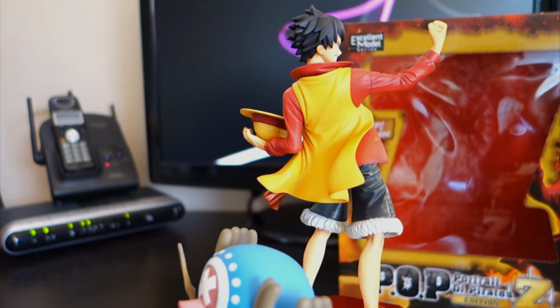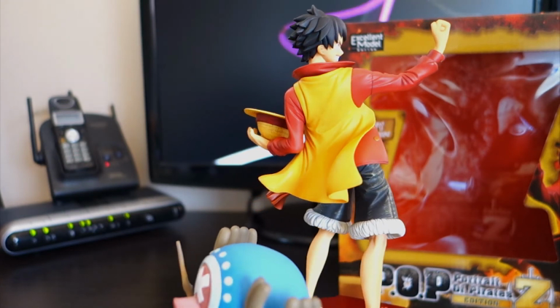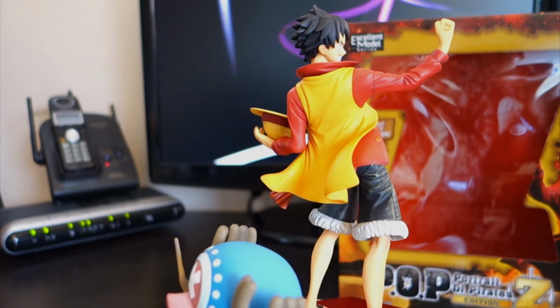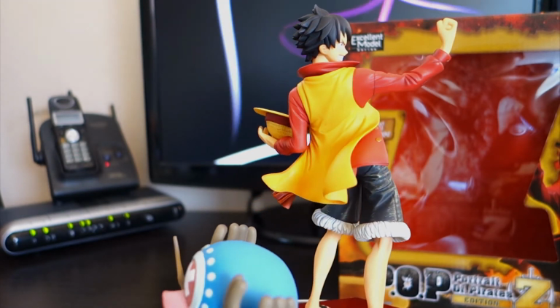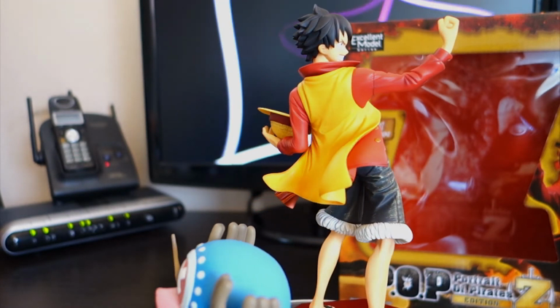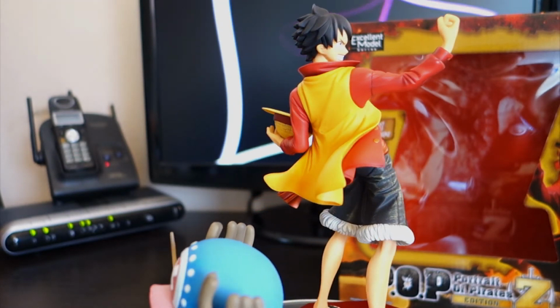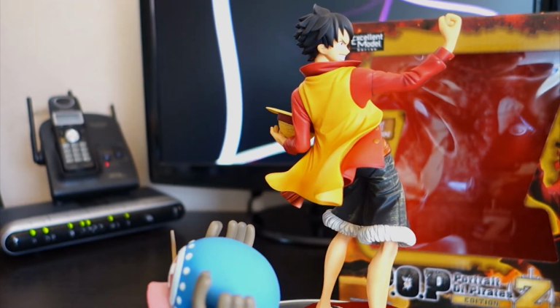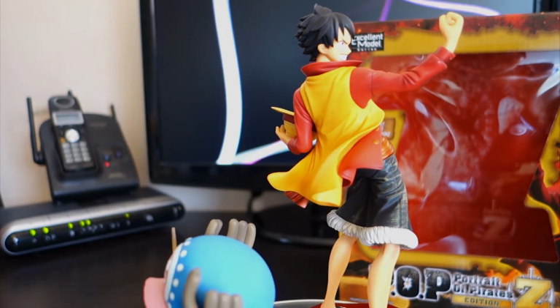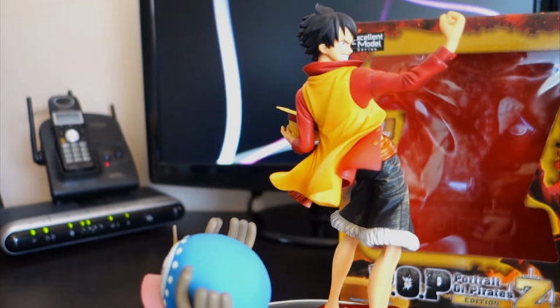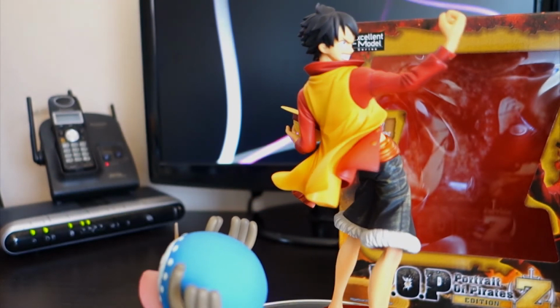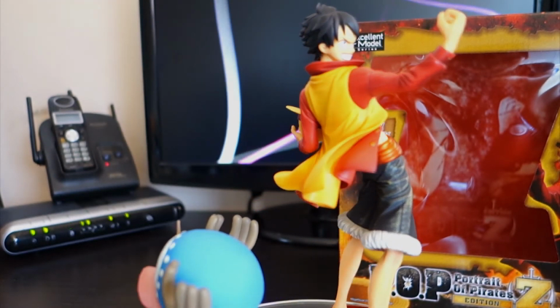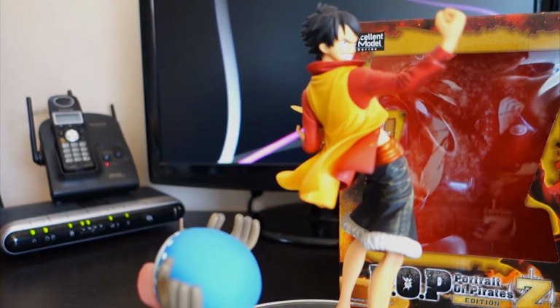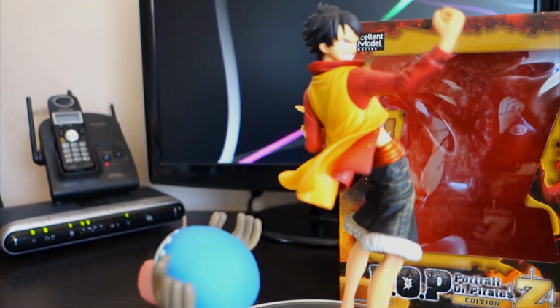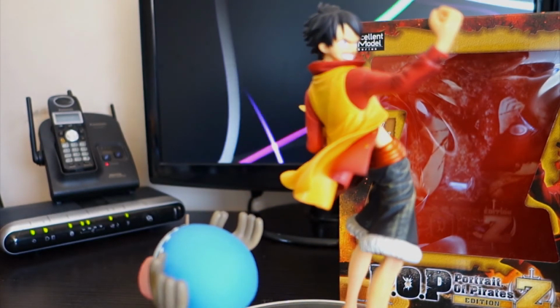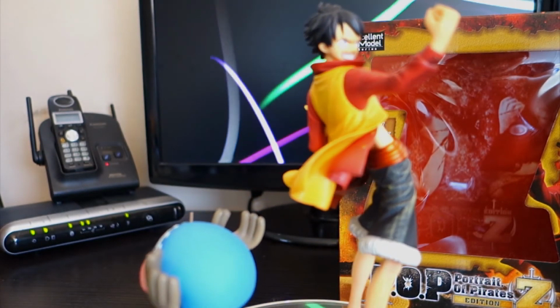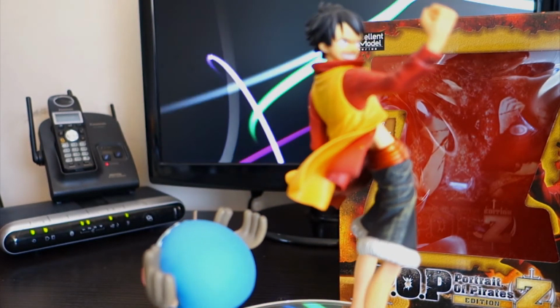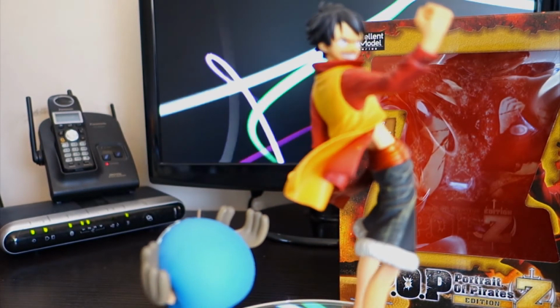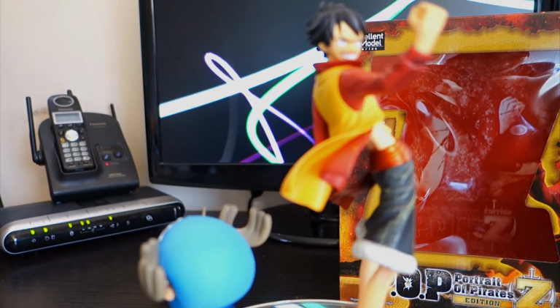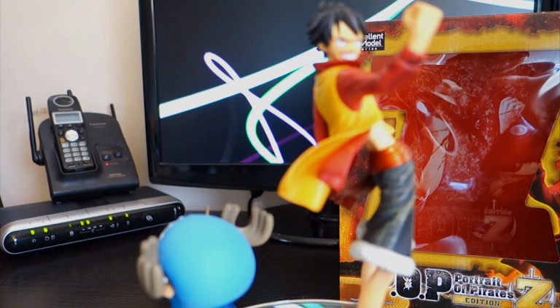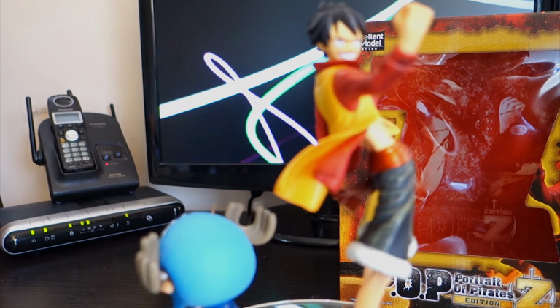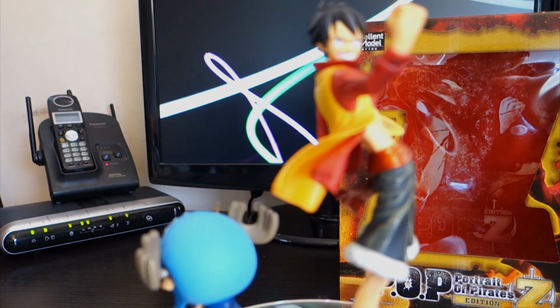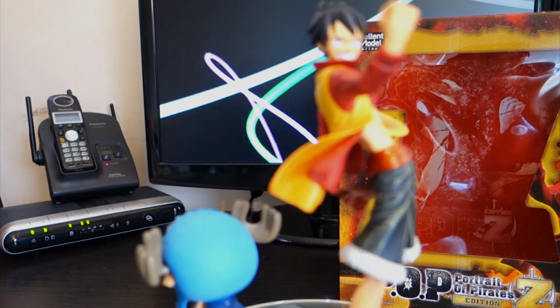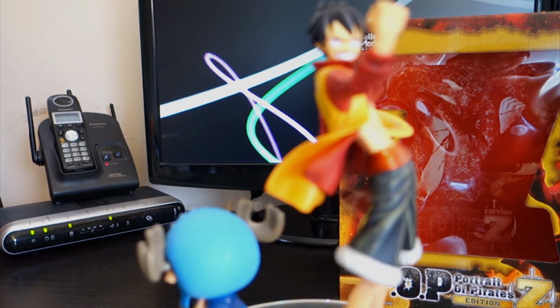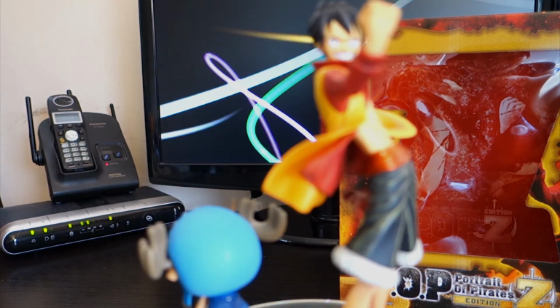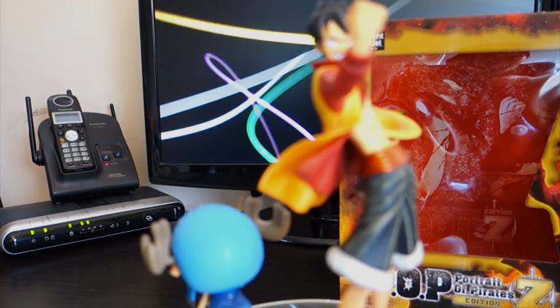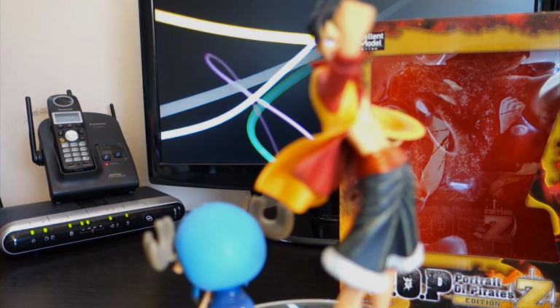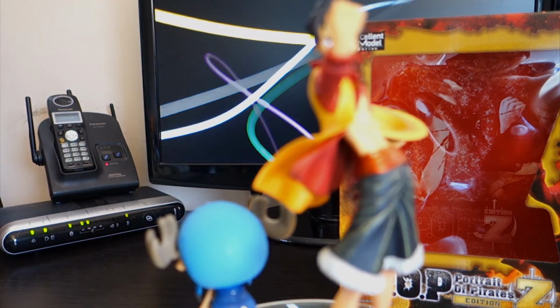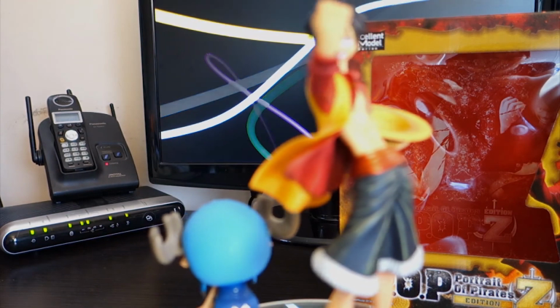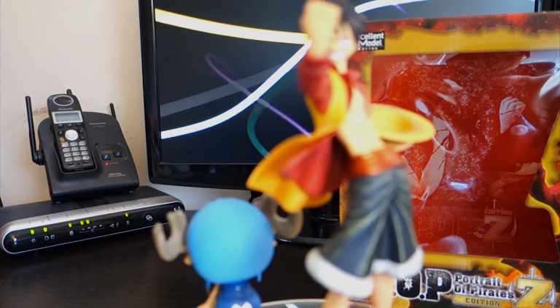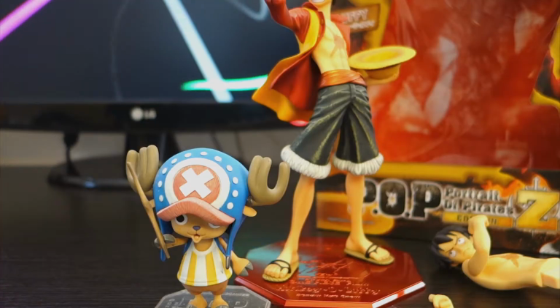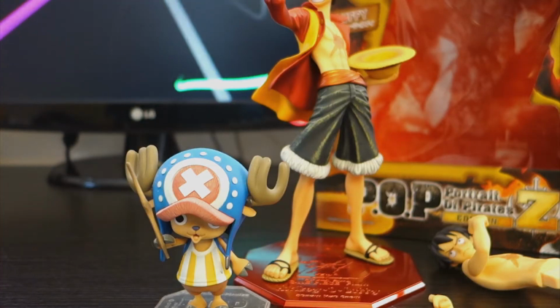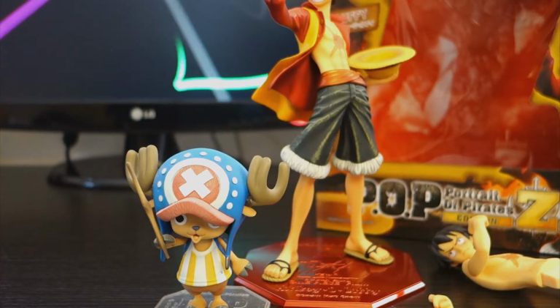And if the price is out of your budget range, there are actually Bandai Figure-zeros that may be more appealing to you.